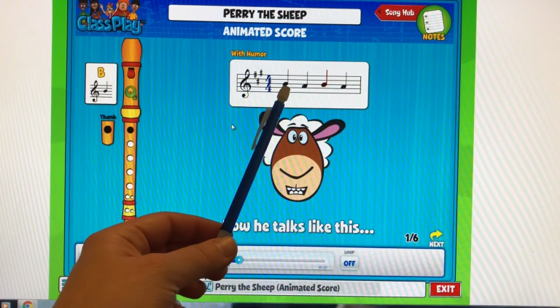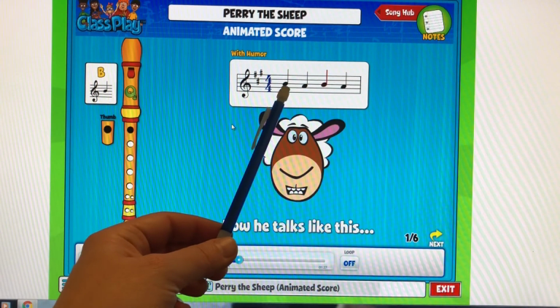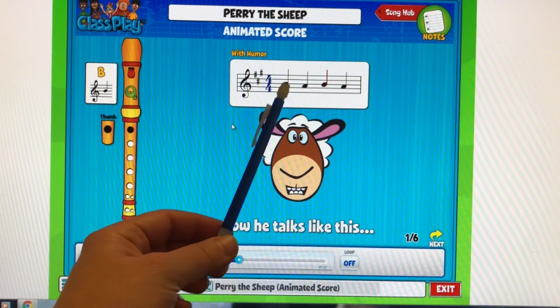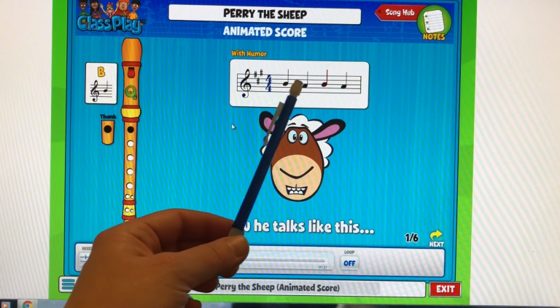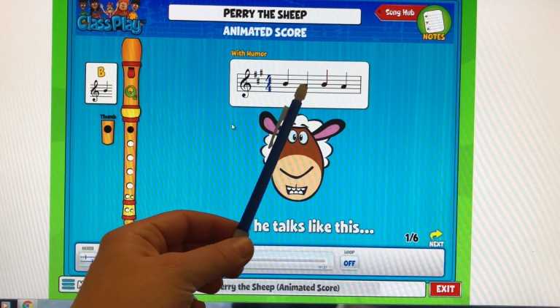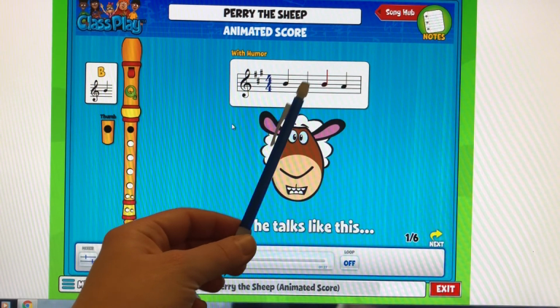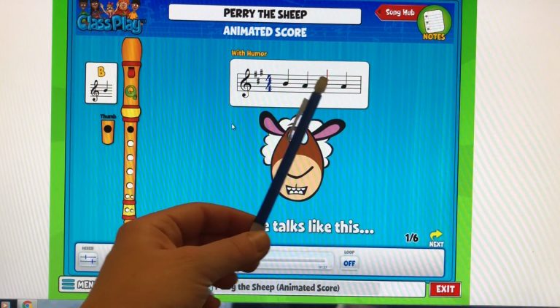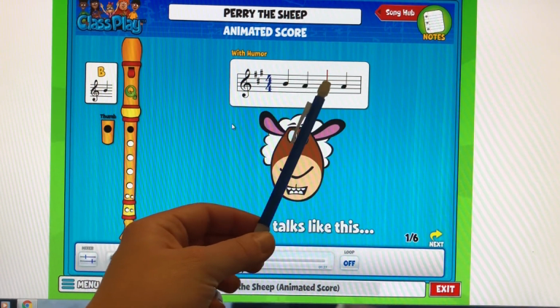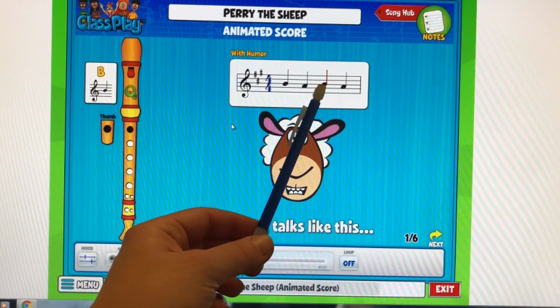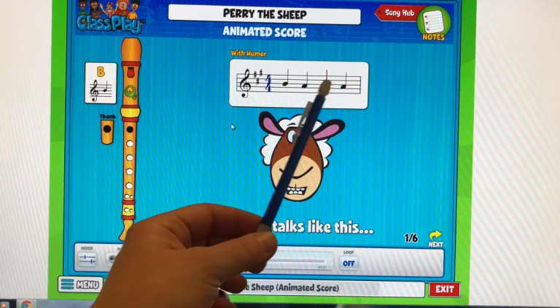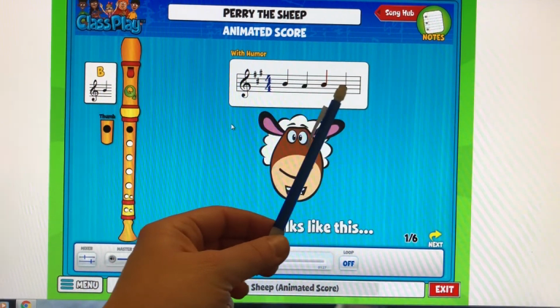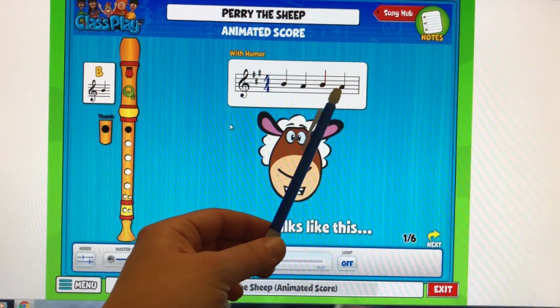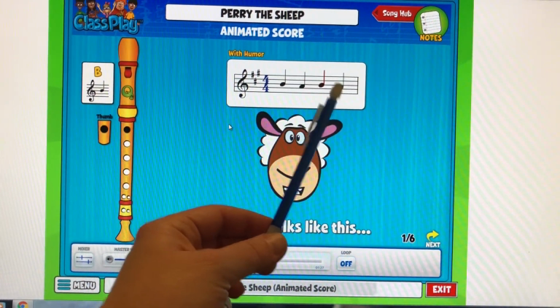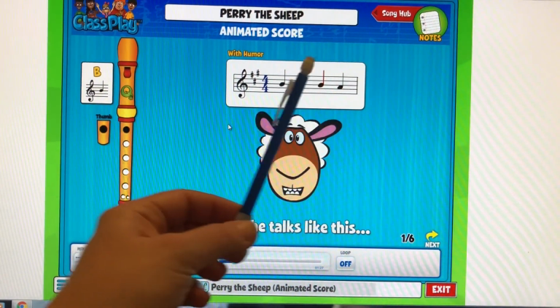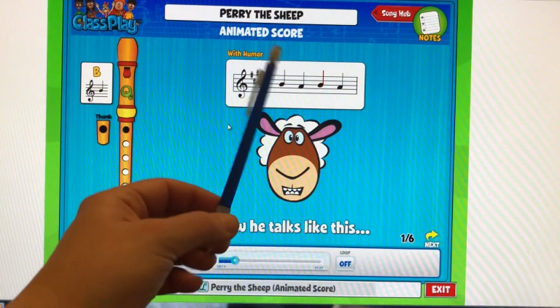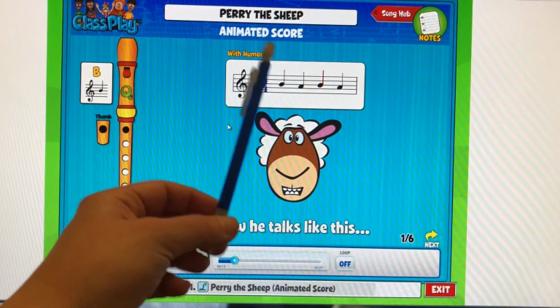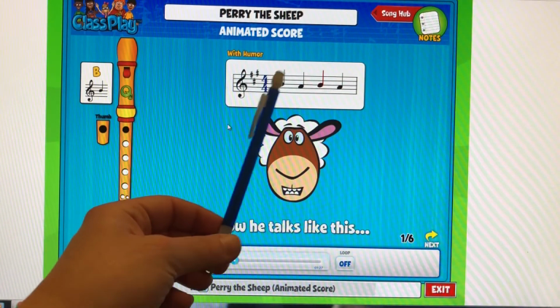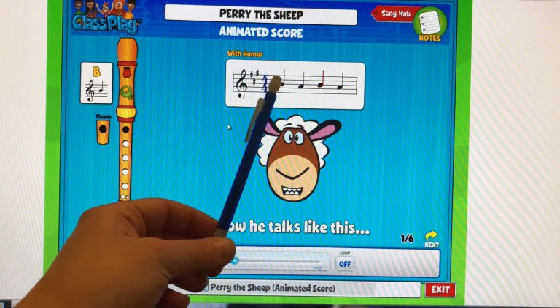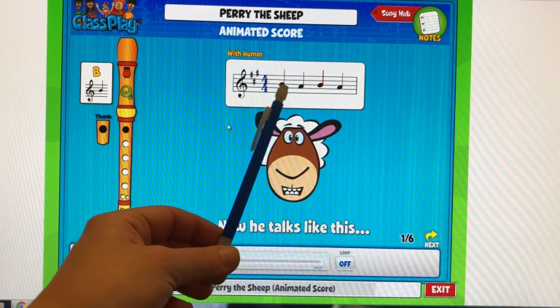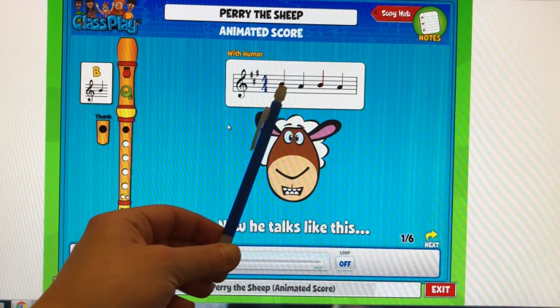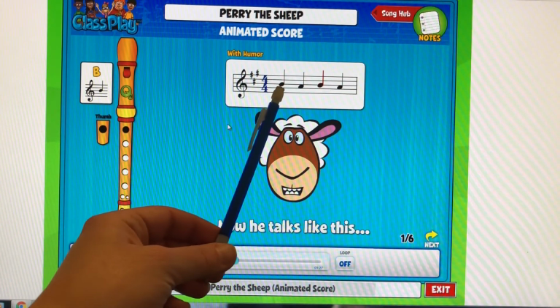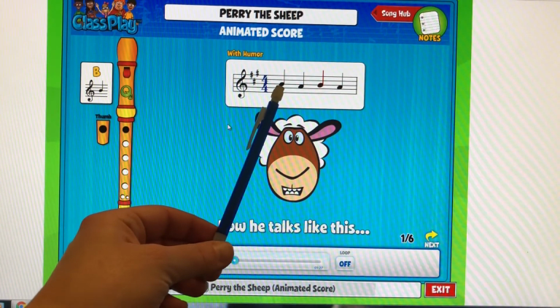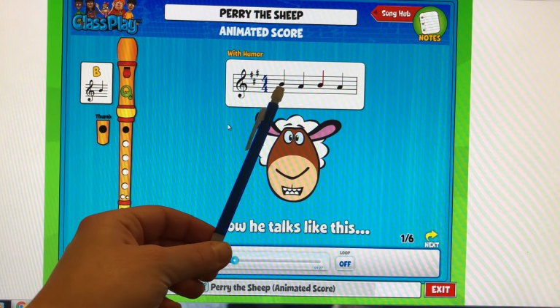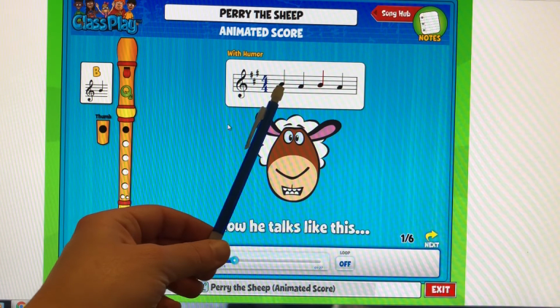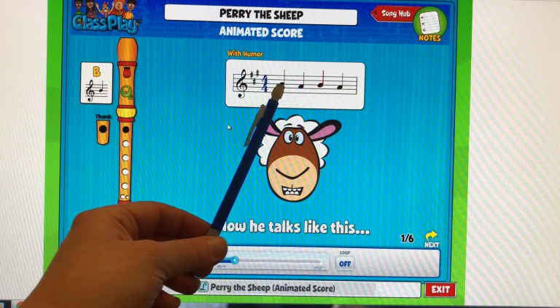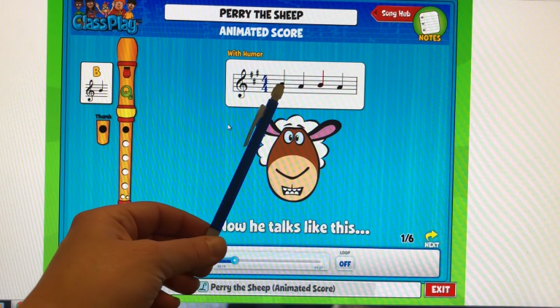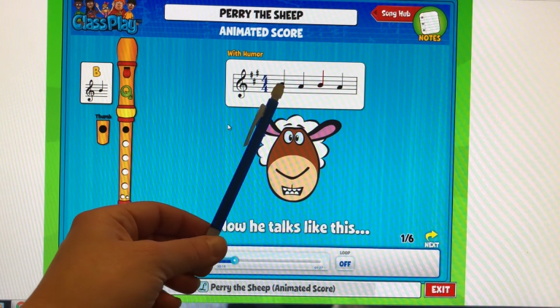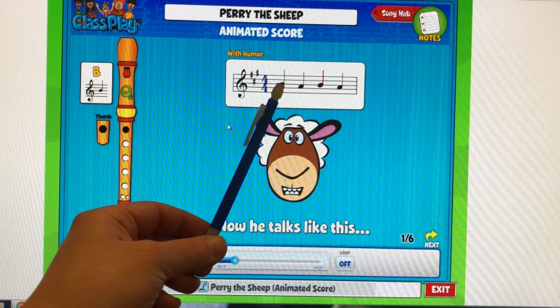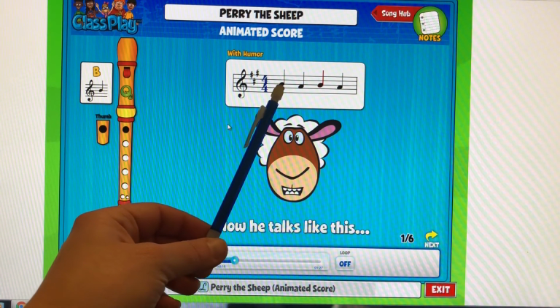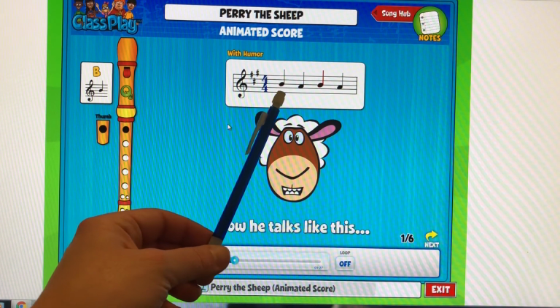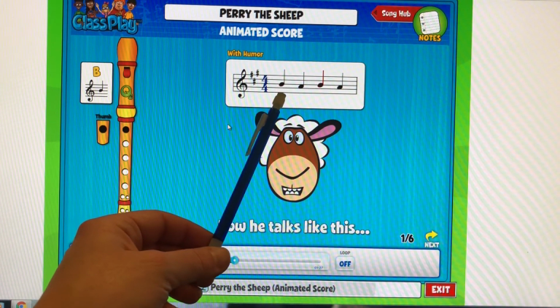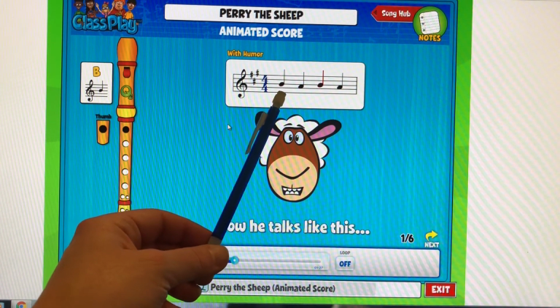We've got B, A, B, A. And I want you to play those when I say the magic words, together as a warm-up.